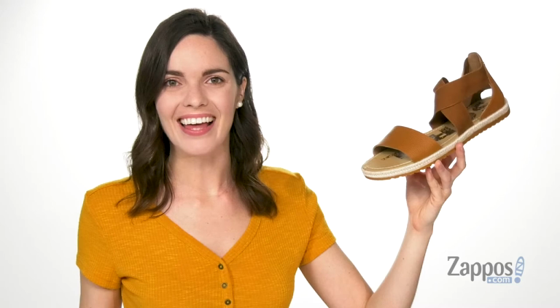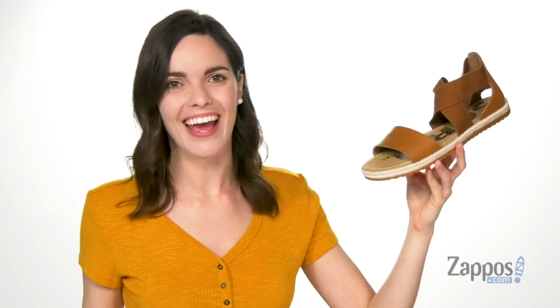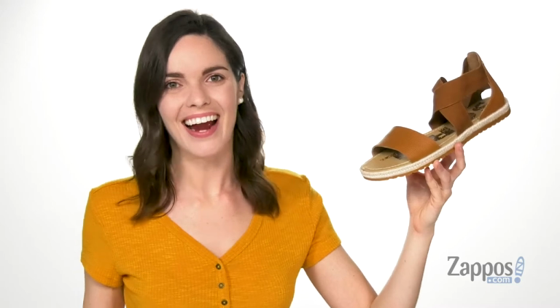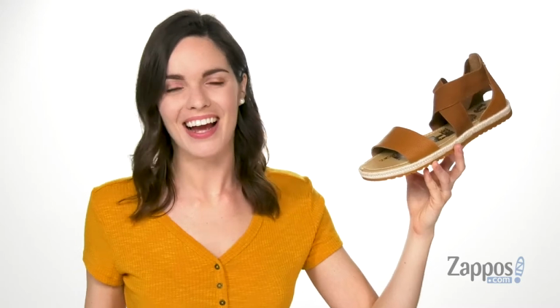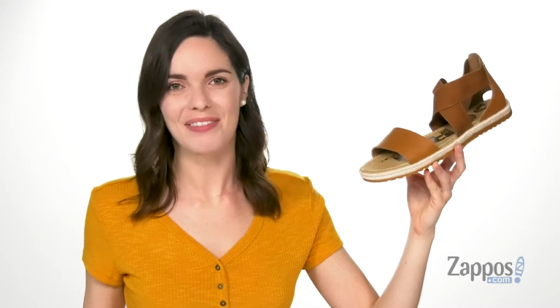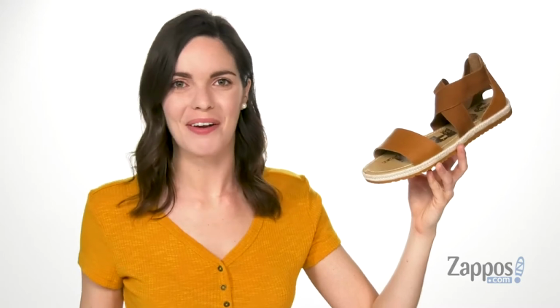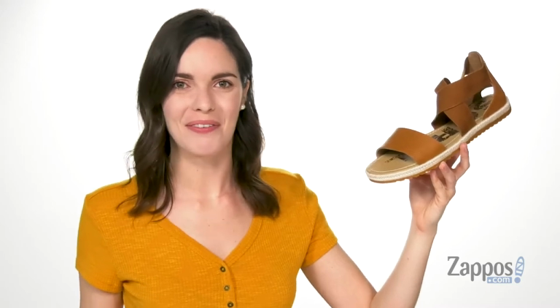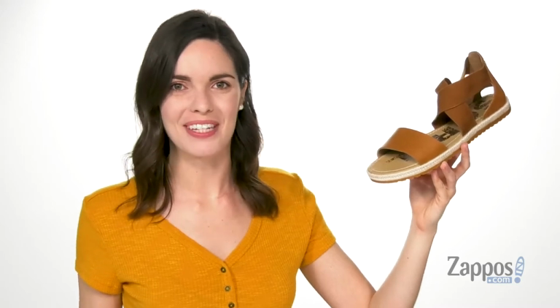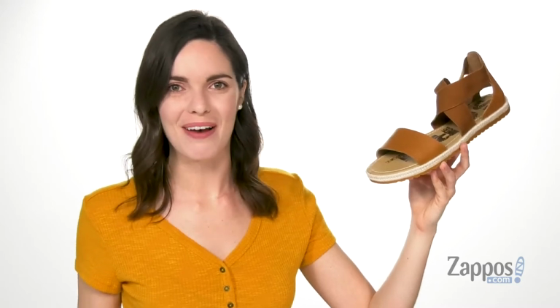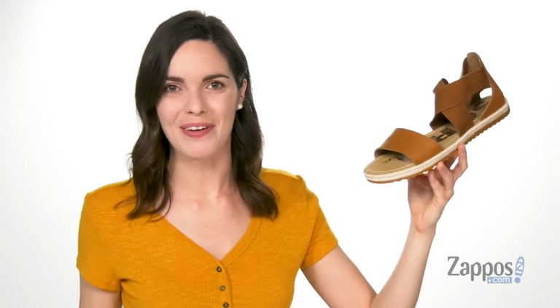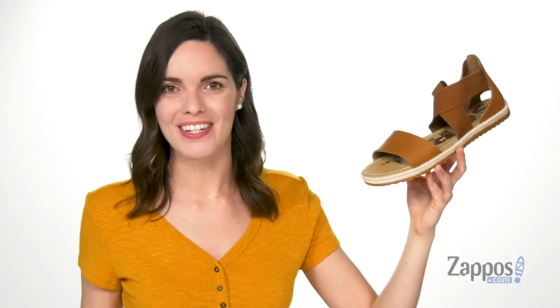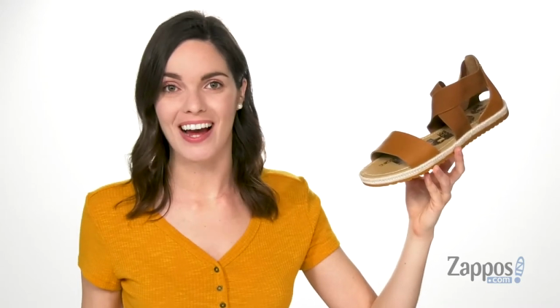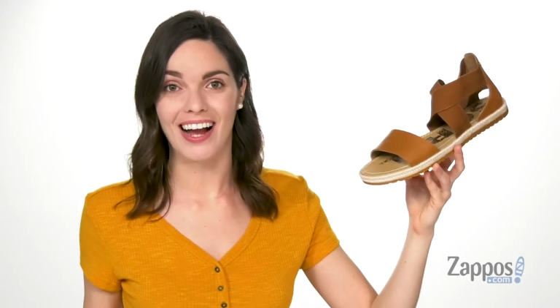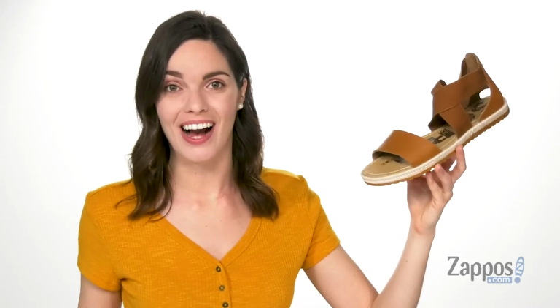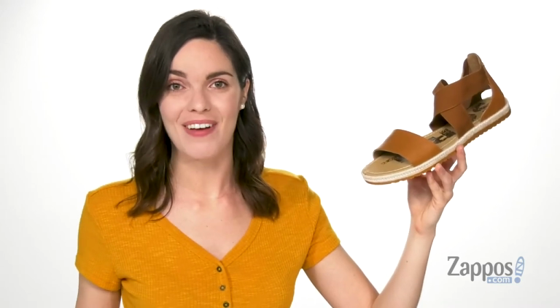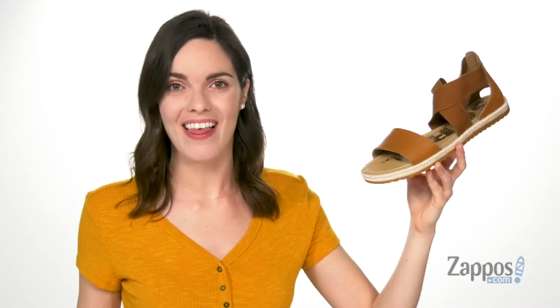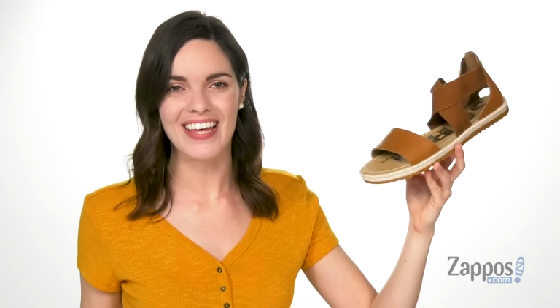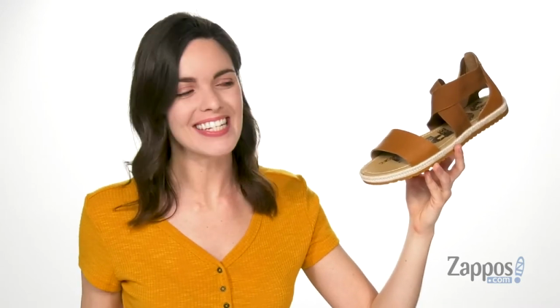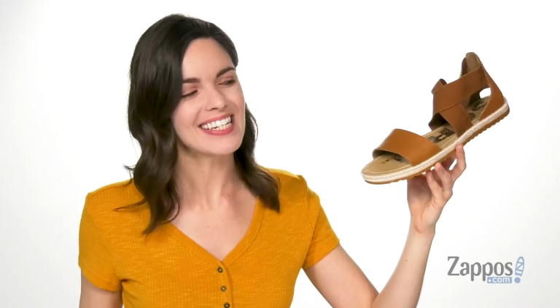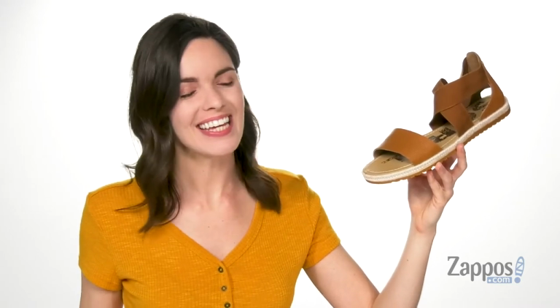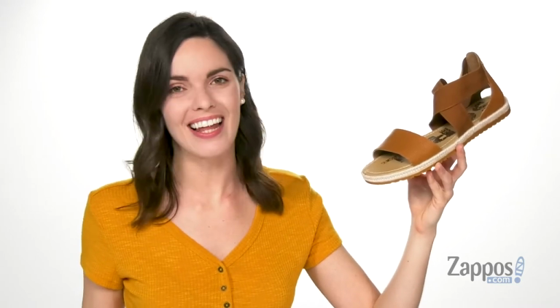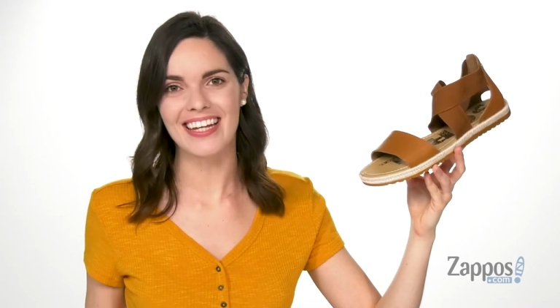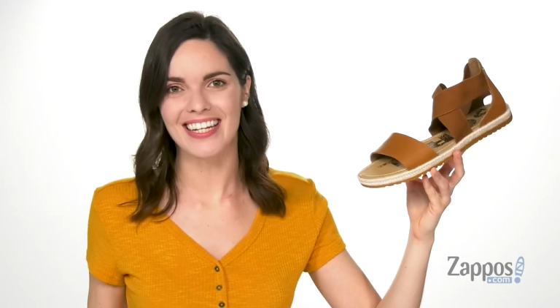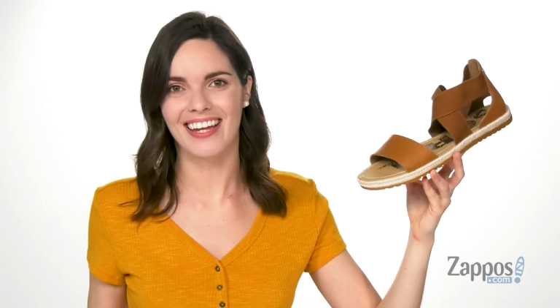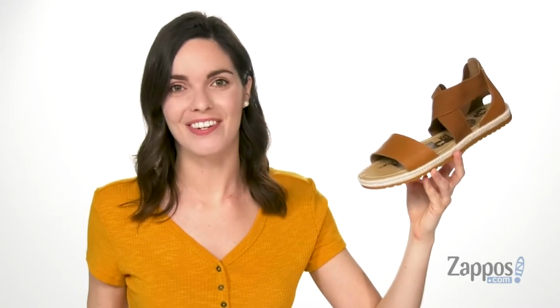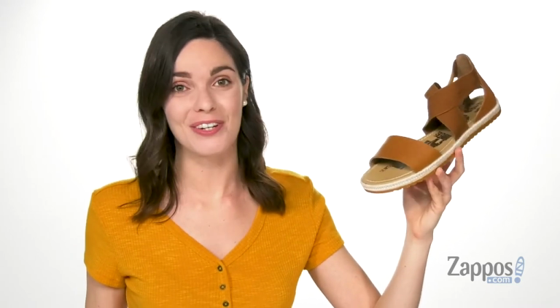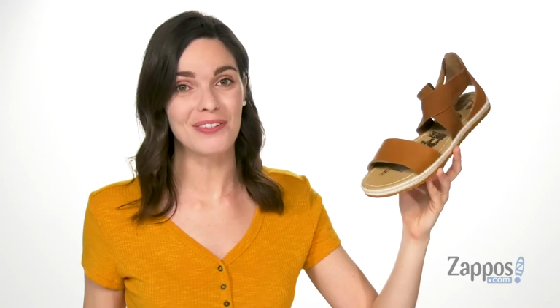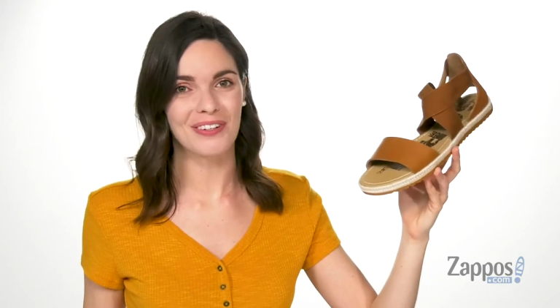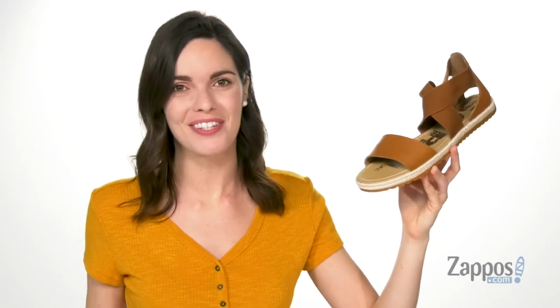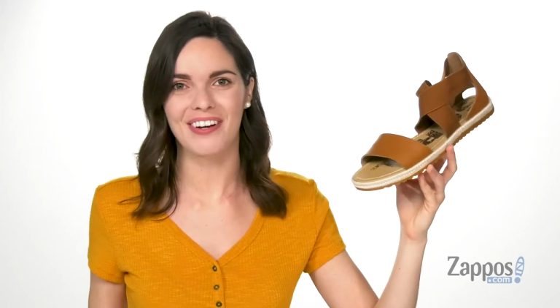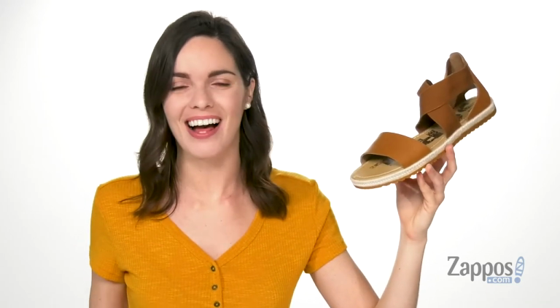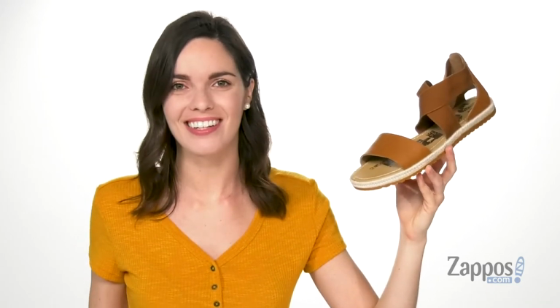Hi there, I'm Zoe from Zappos.com, and this is the LS Sandal Jute from Sorelle.